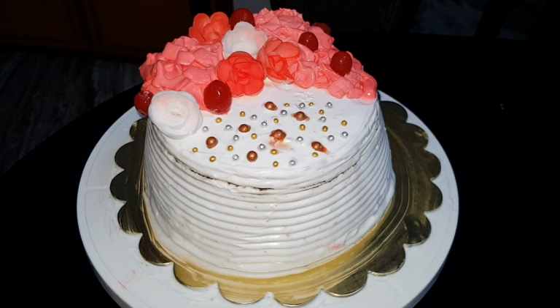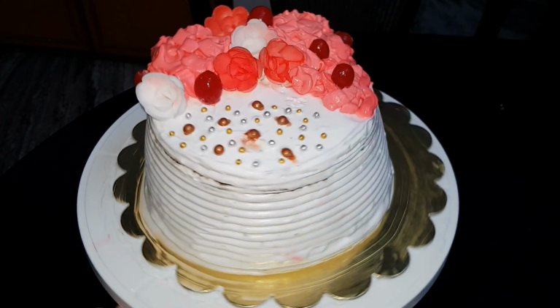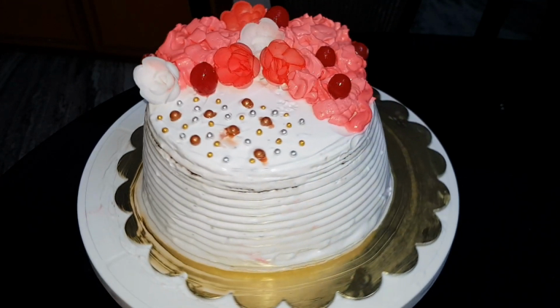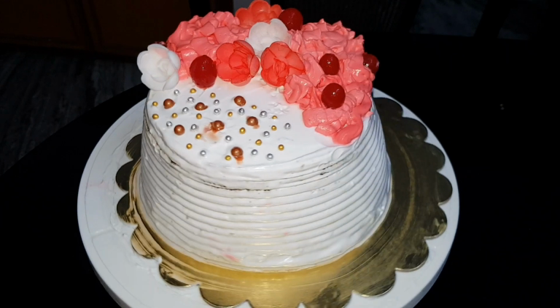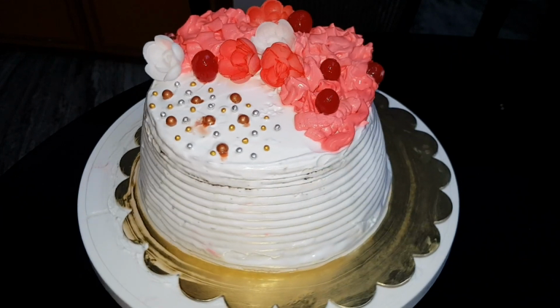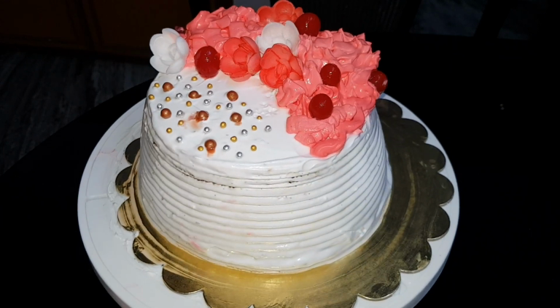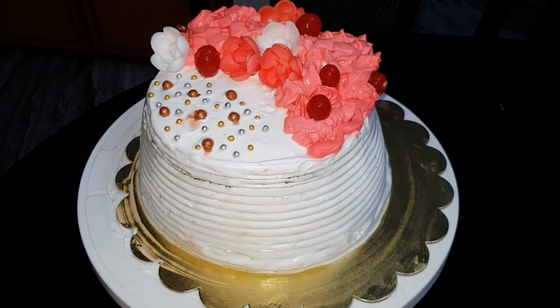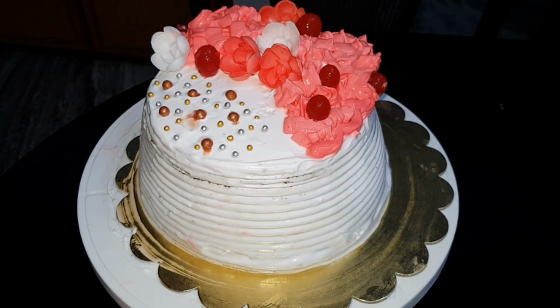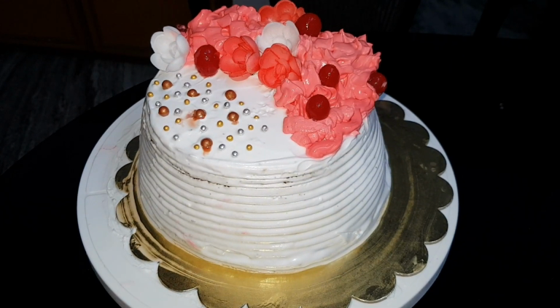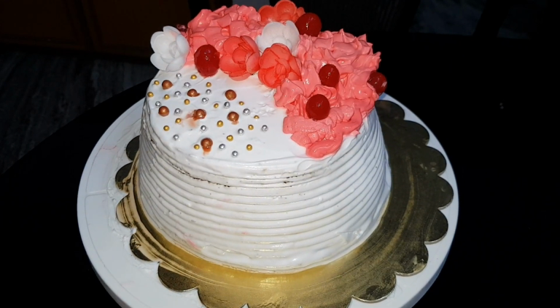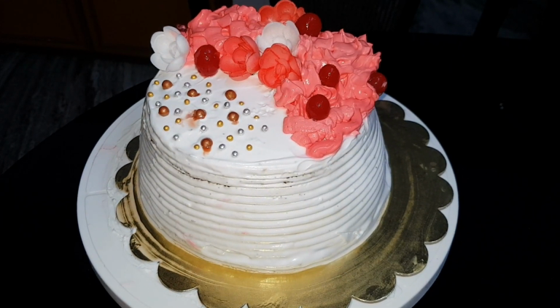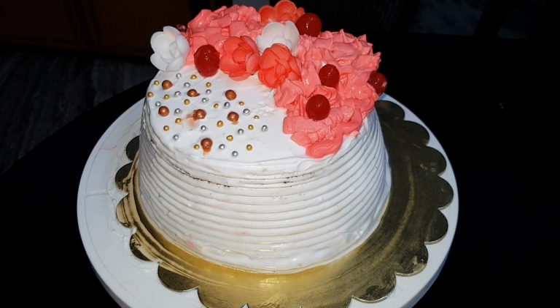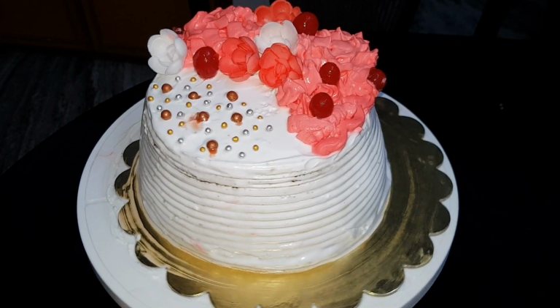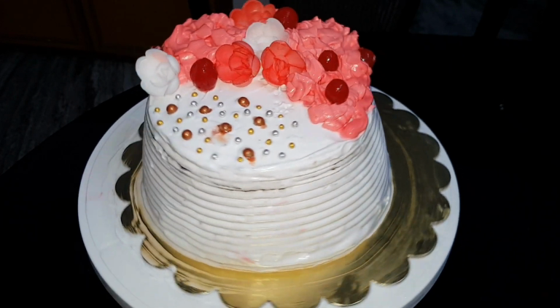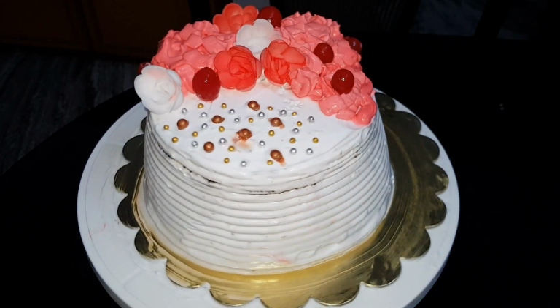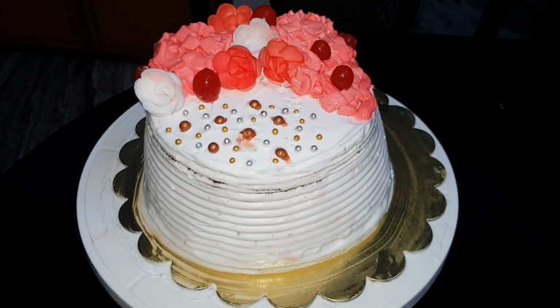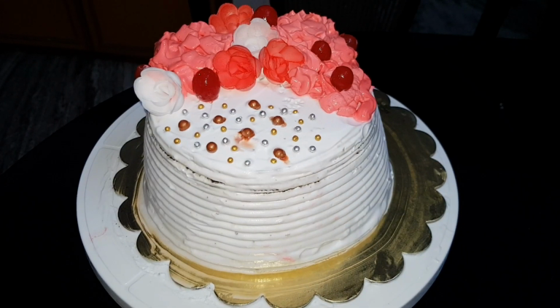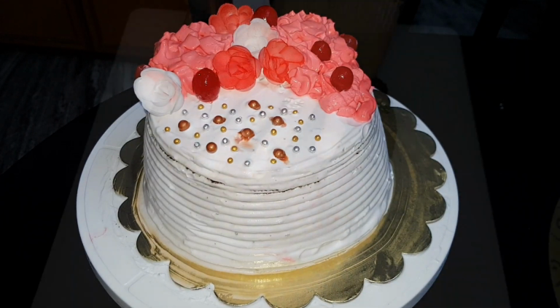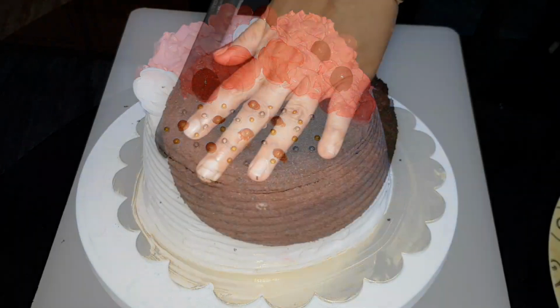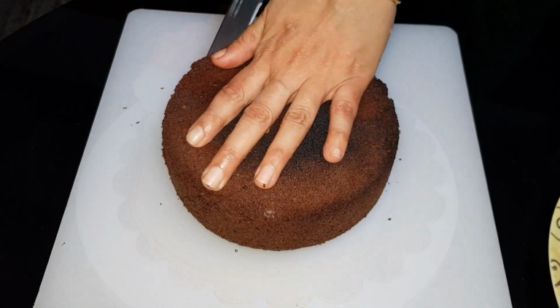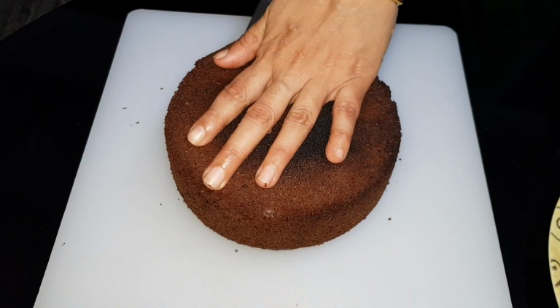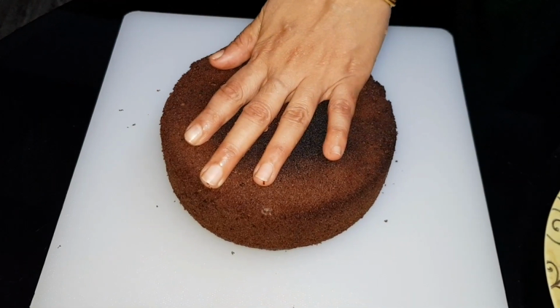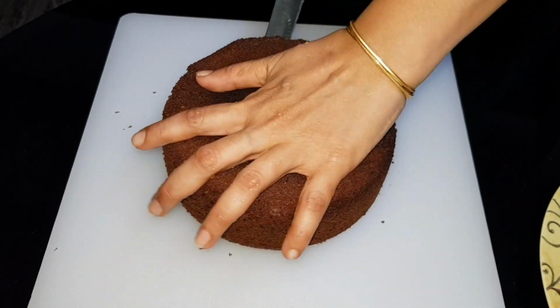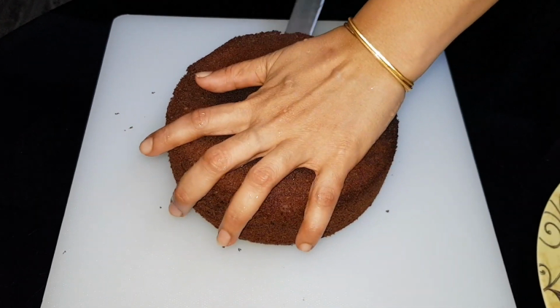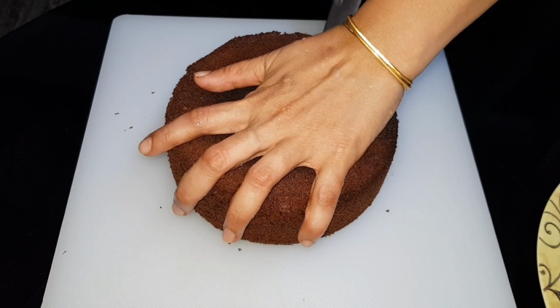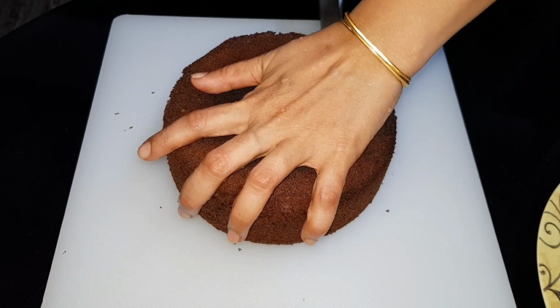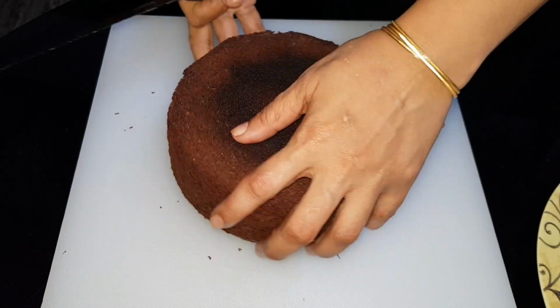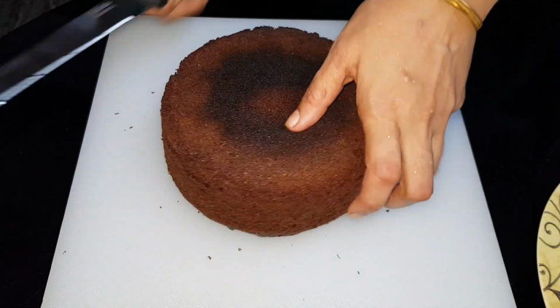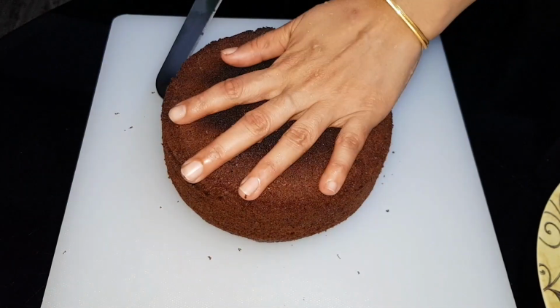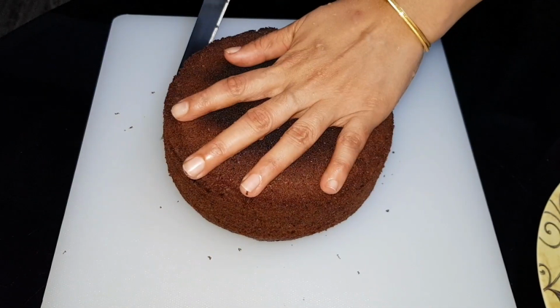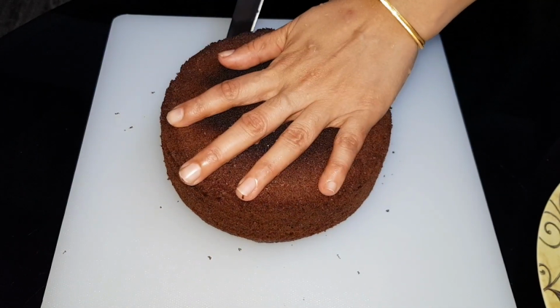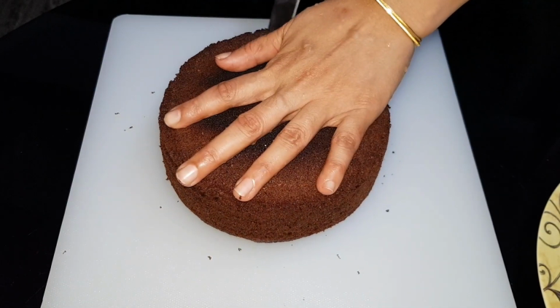Please check the description box. Let's go to the video. I have made a chocolate sponge ready.